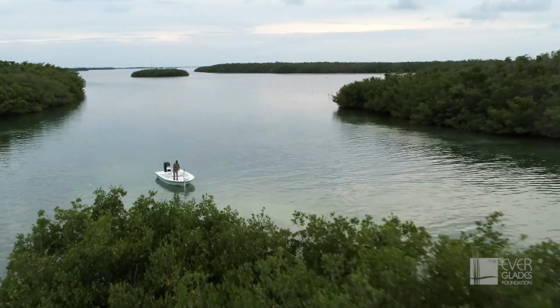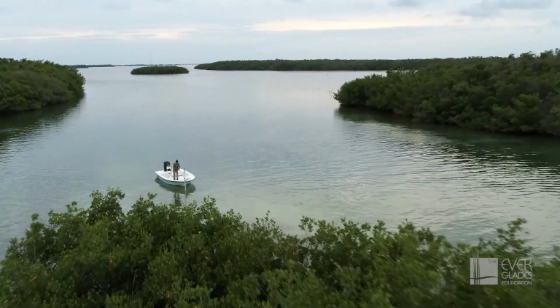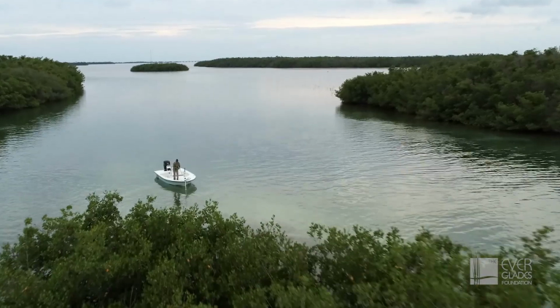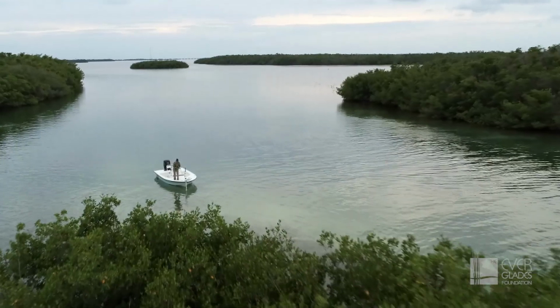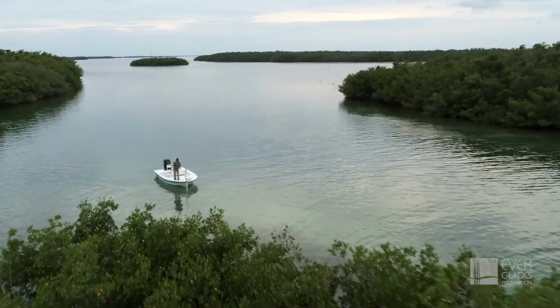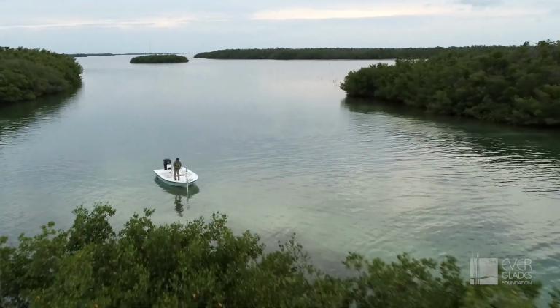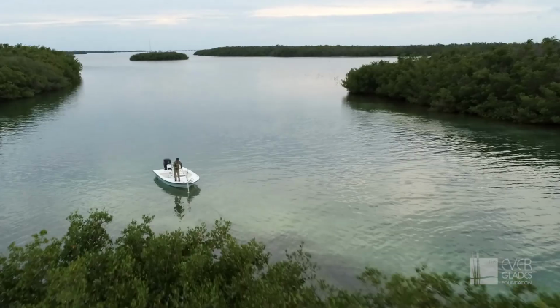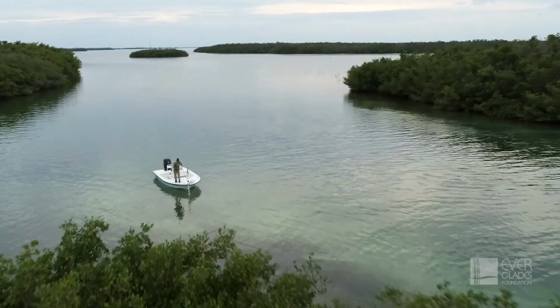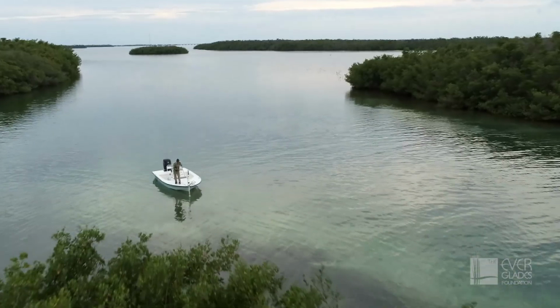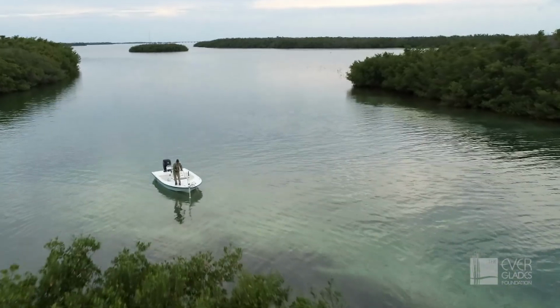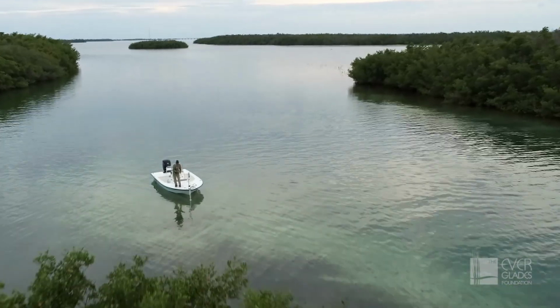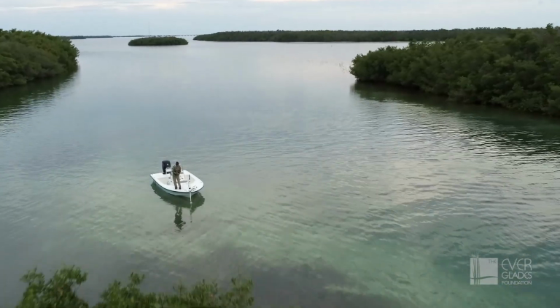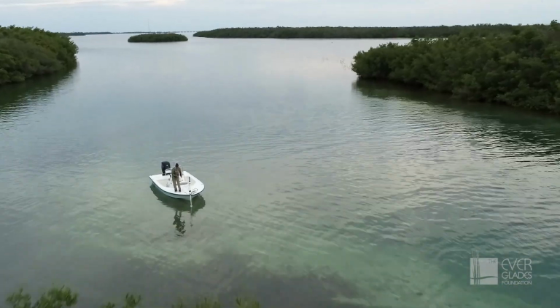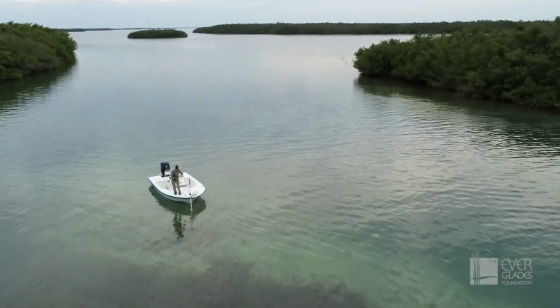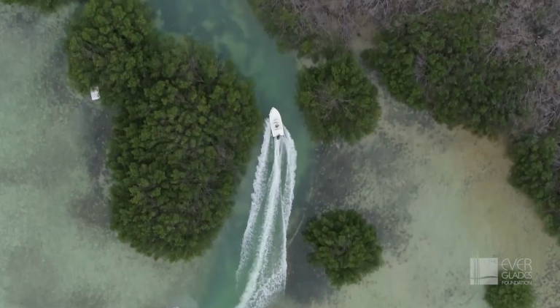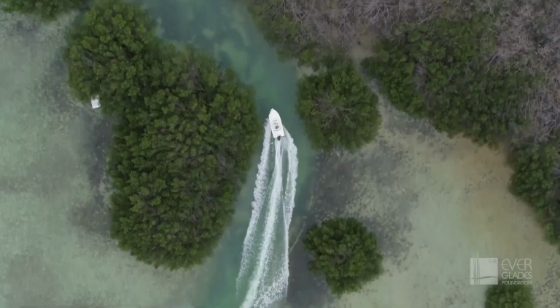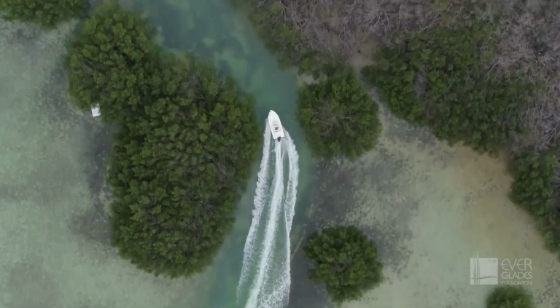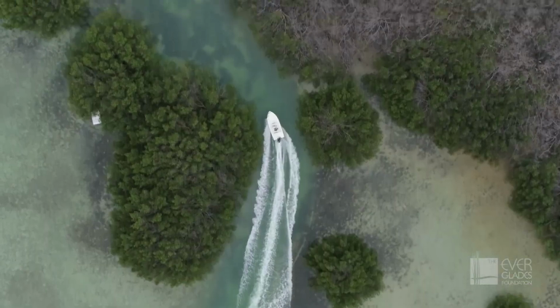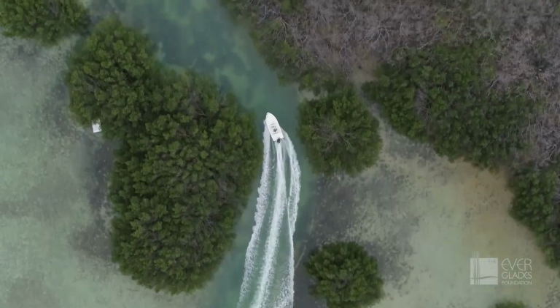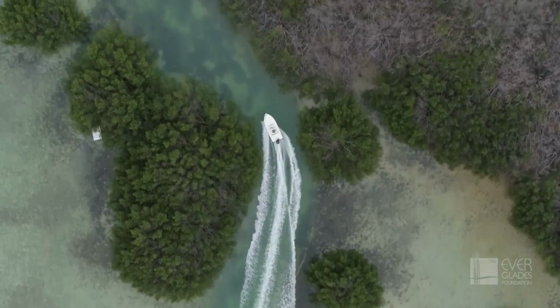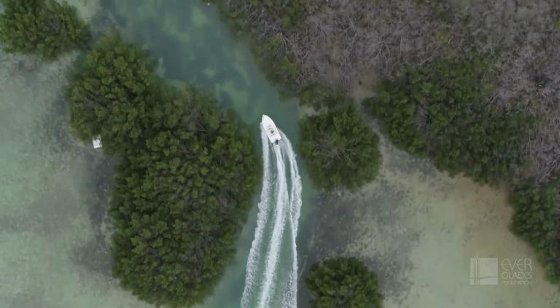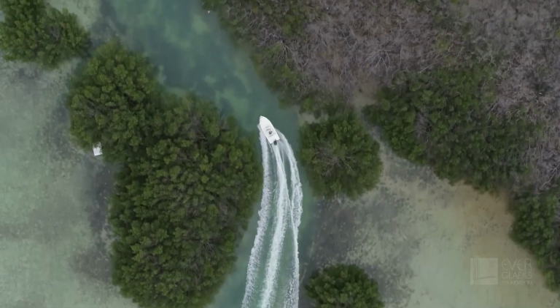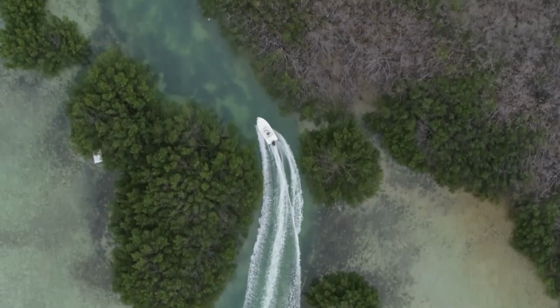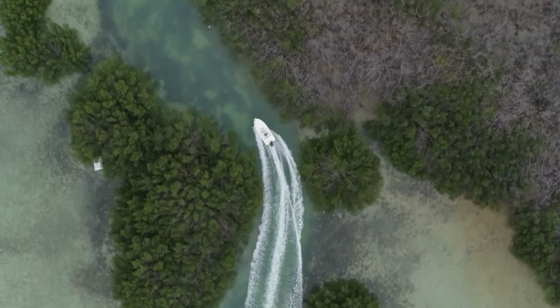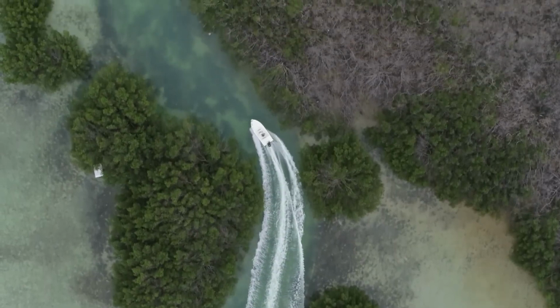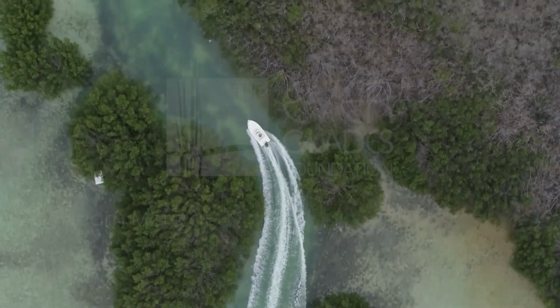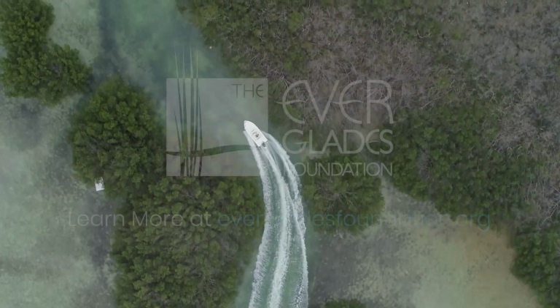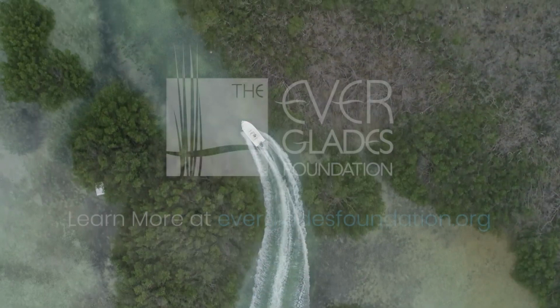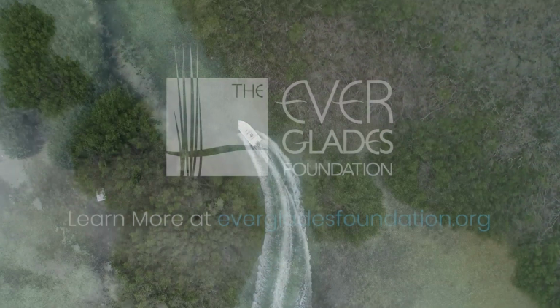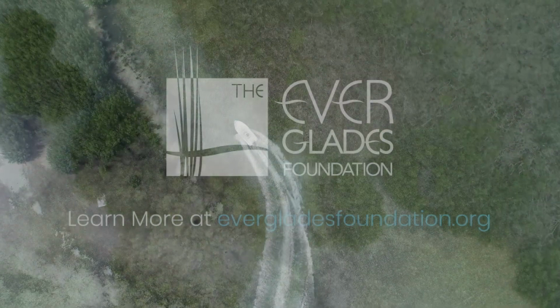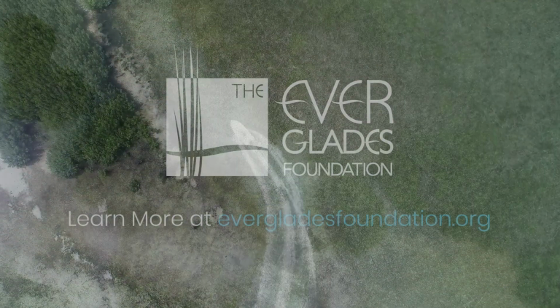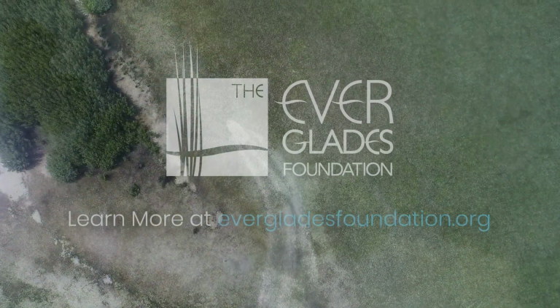Everglades restoration is essential to Florida and its future.